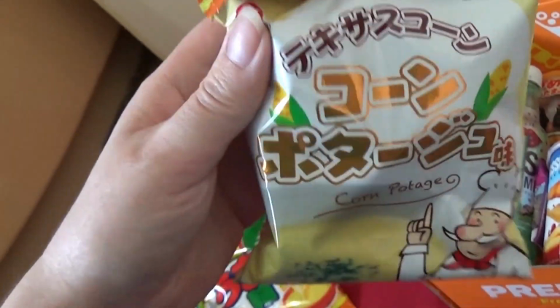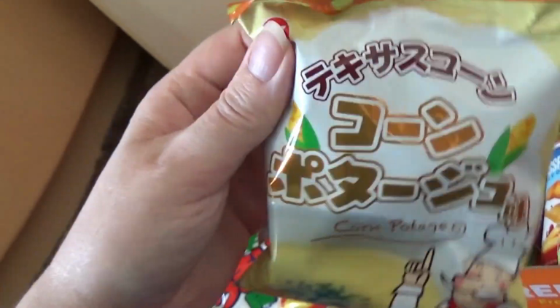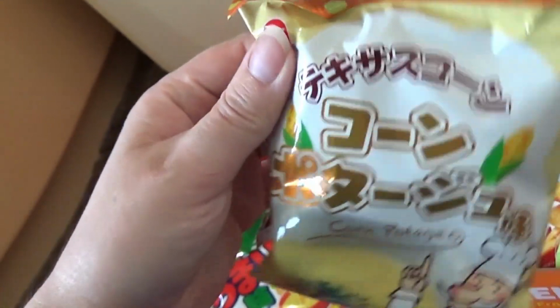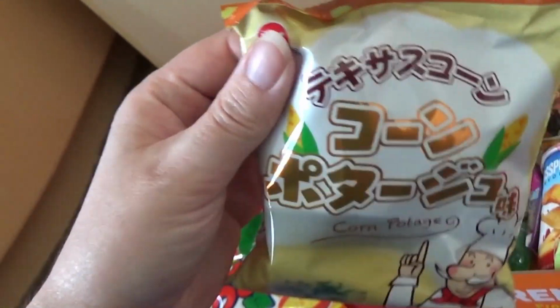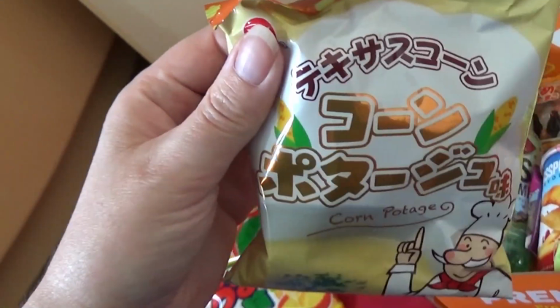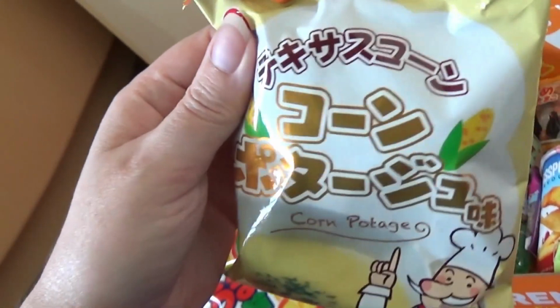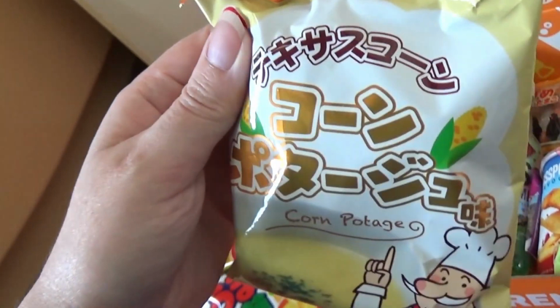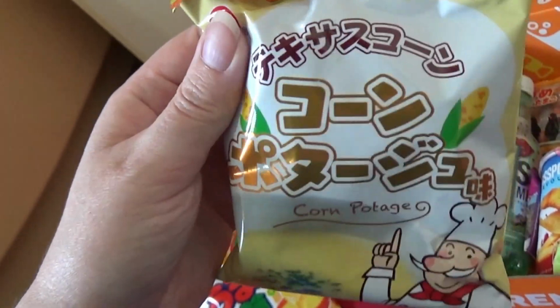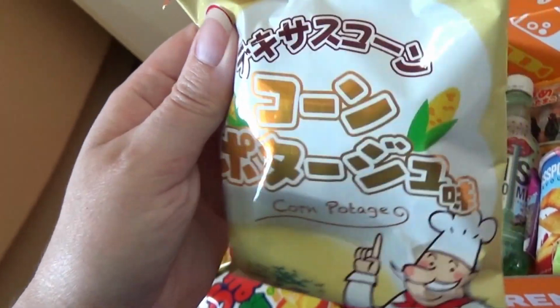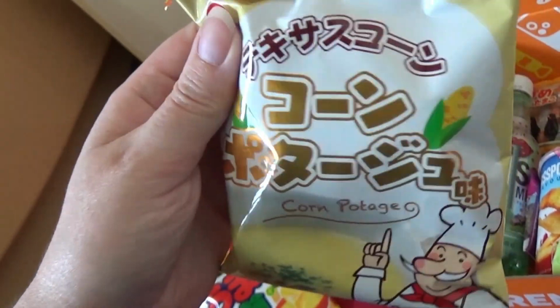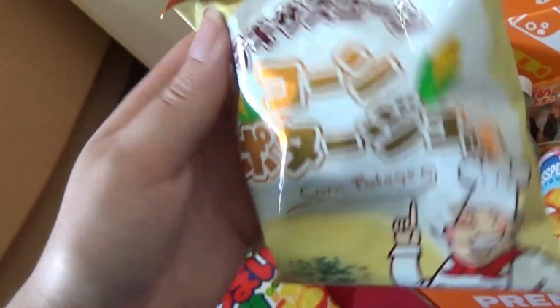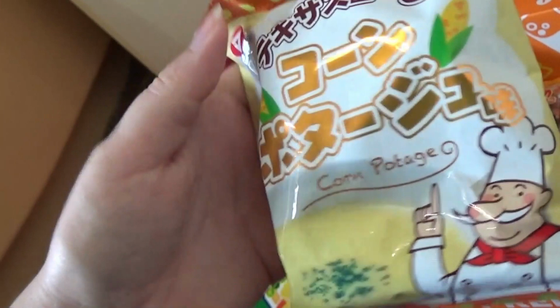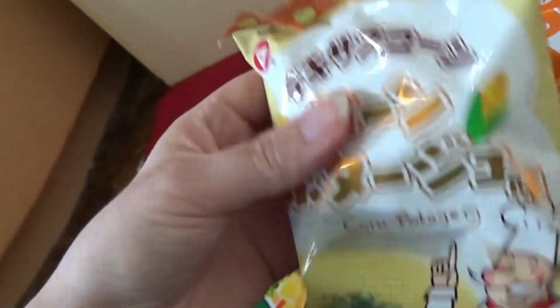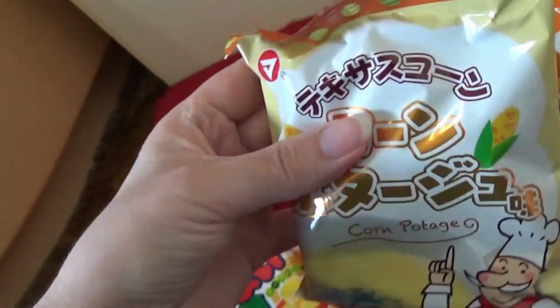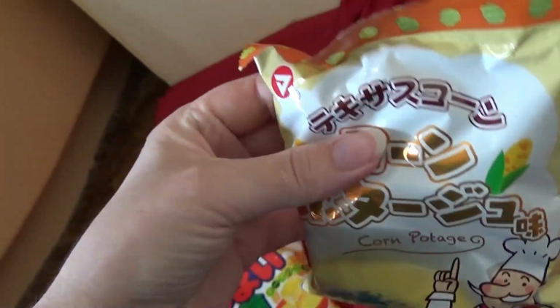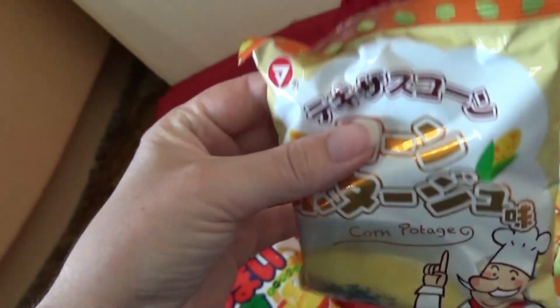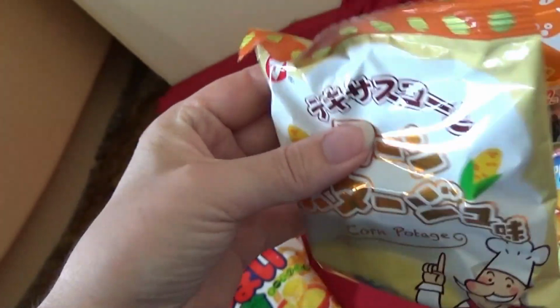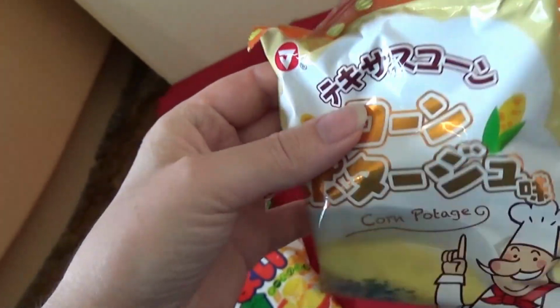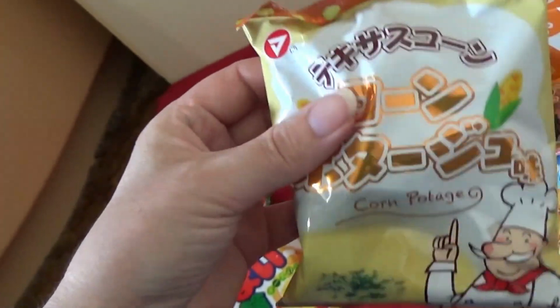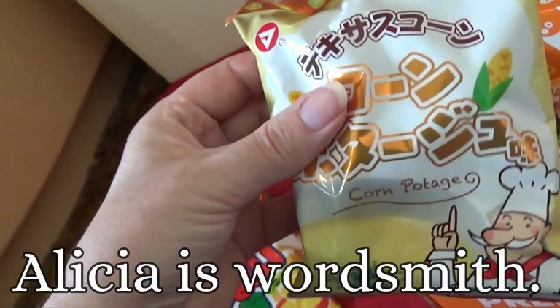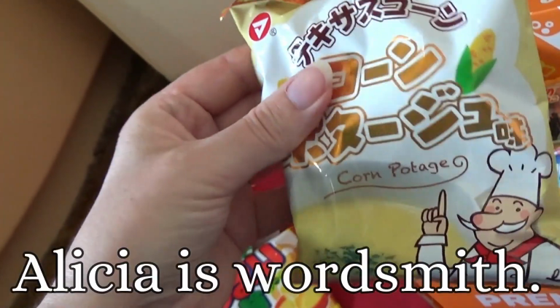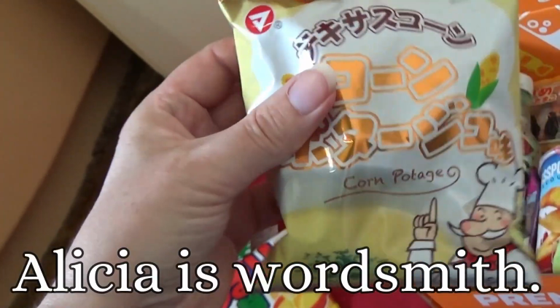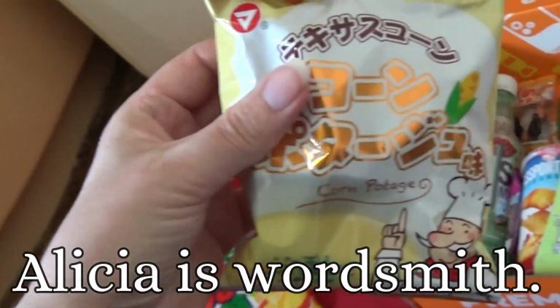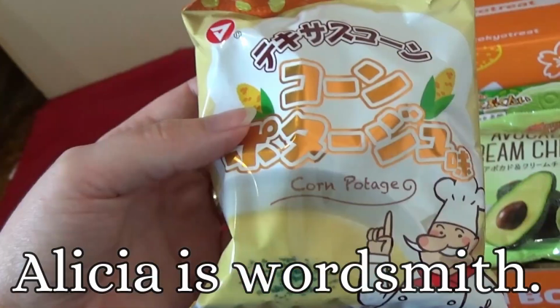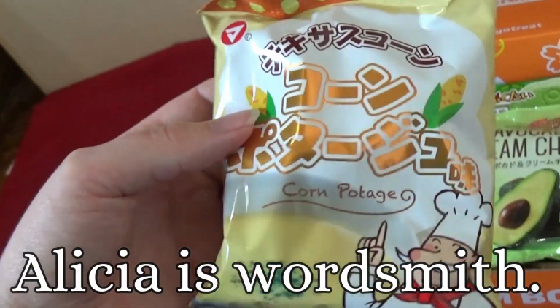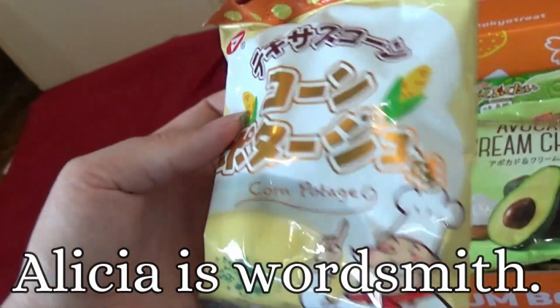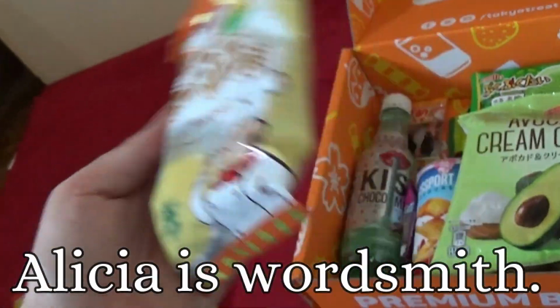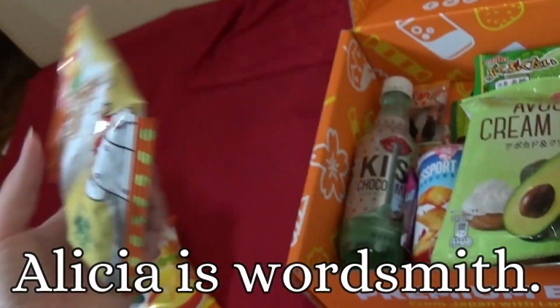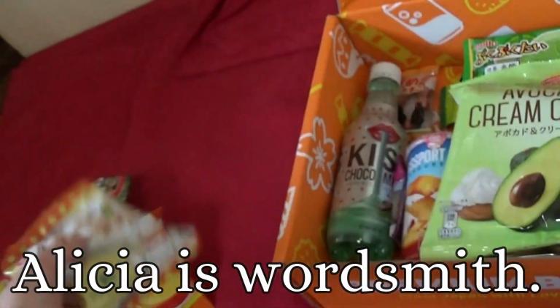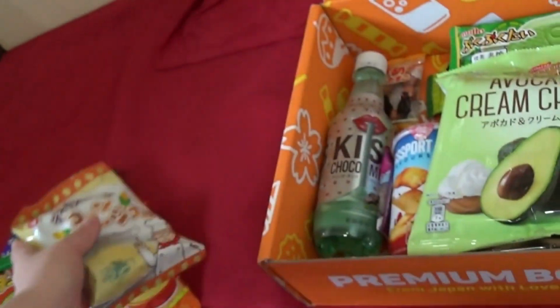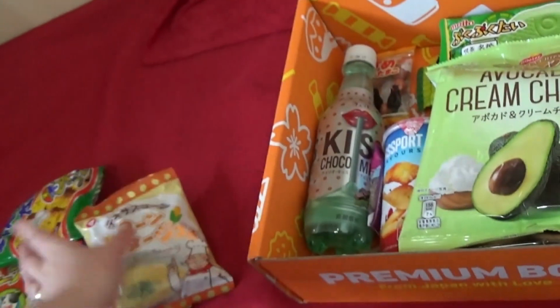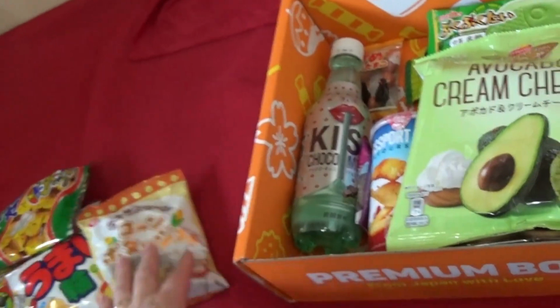Corn pottage flavor. These are some corn — like wats of cheese puff type flavor things.